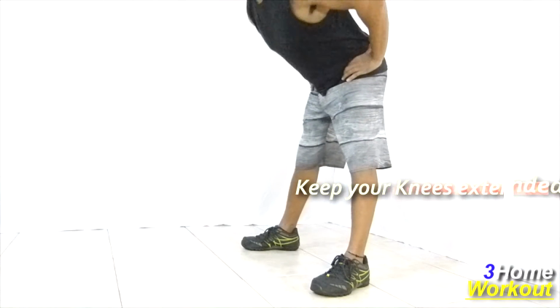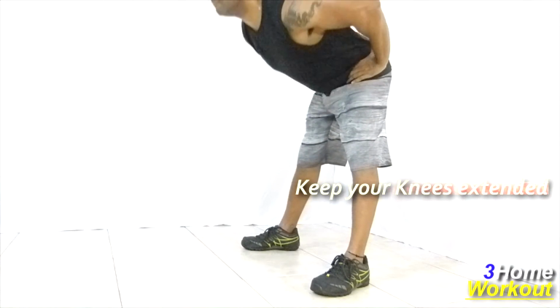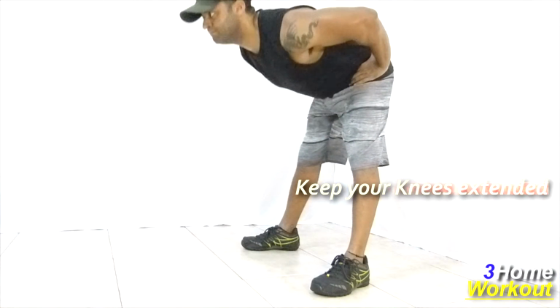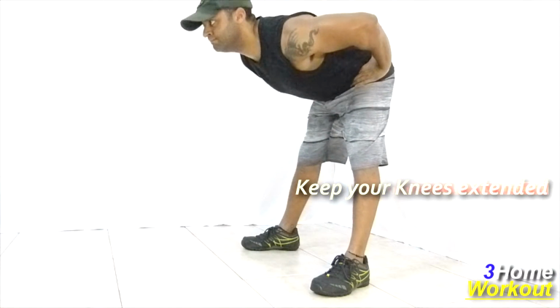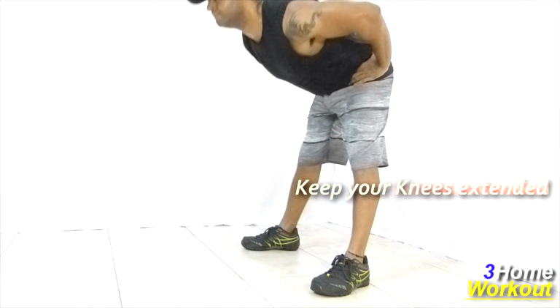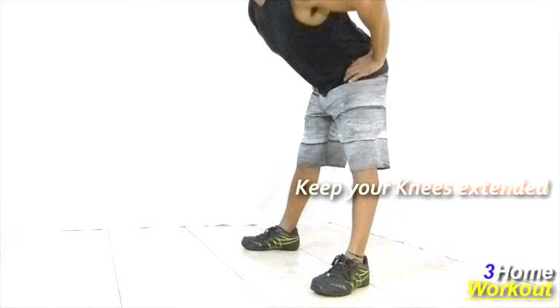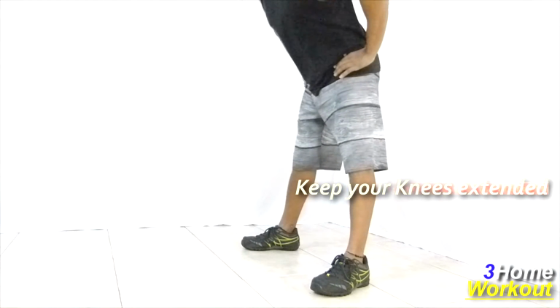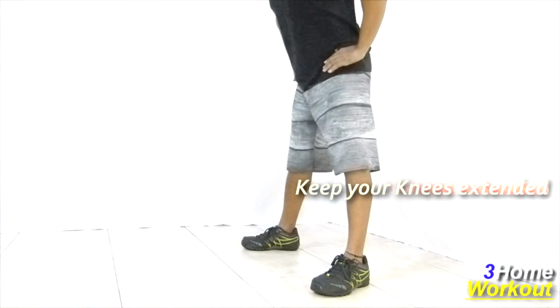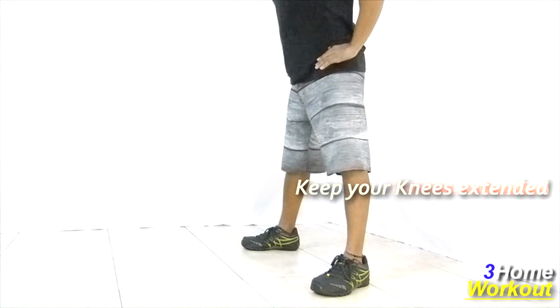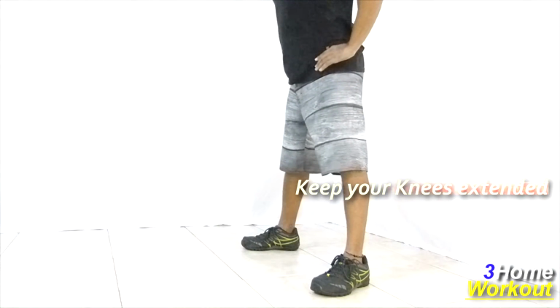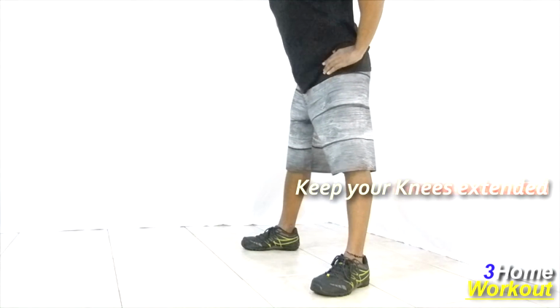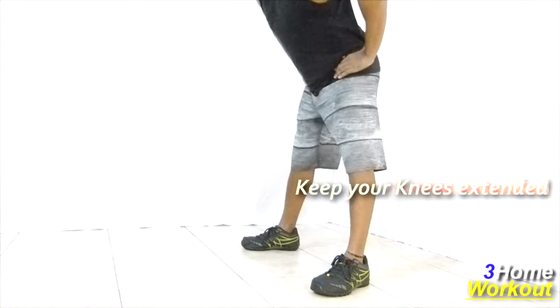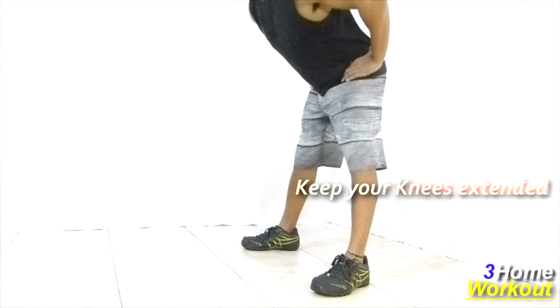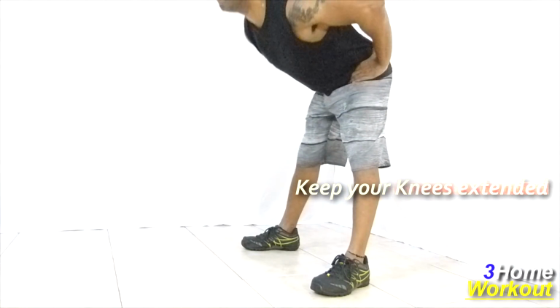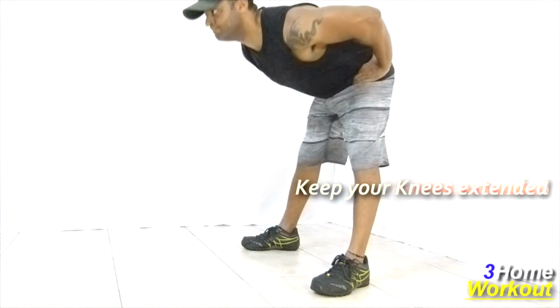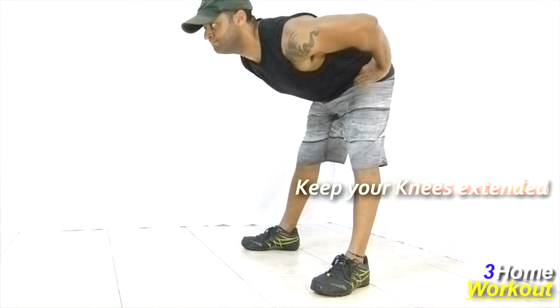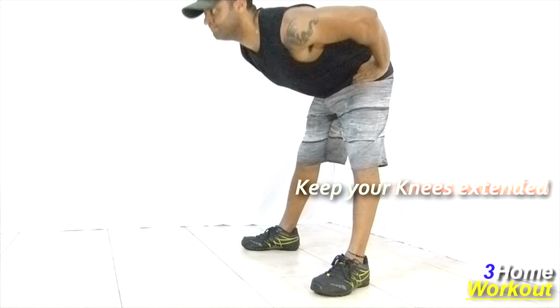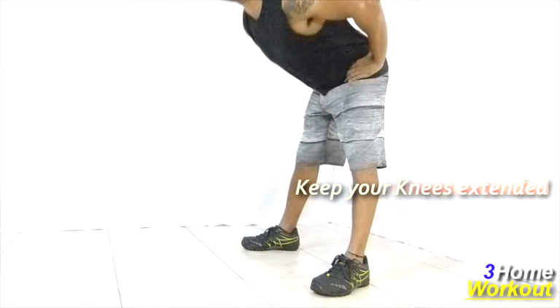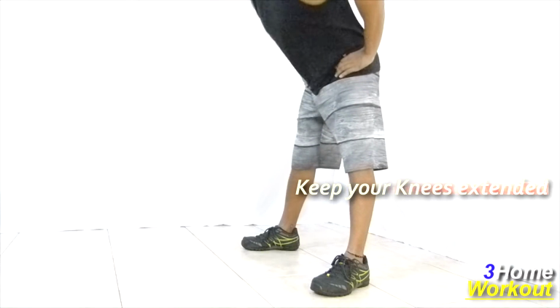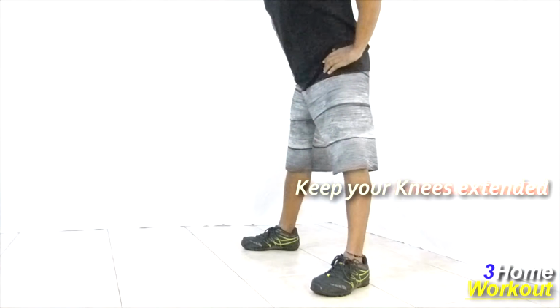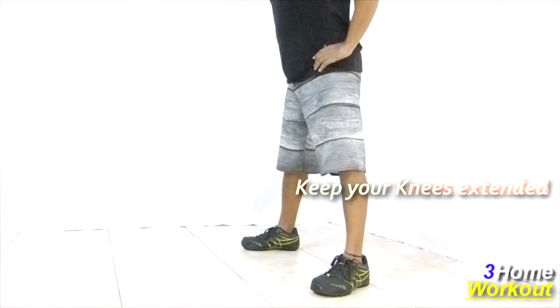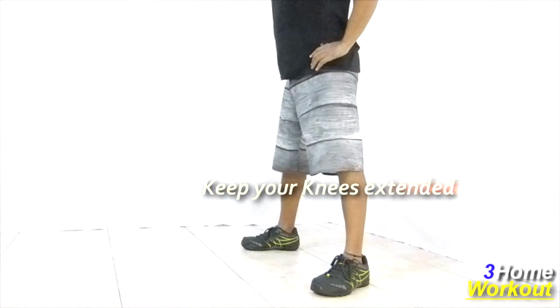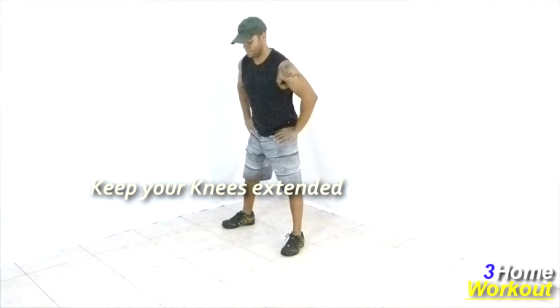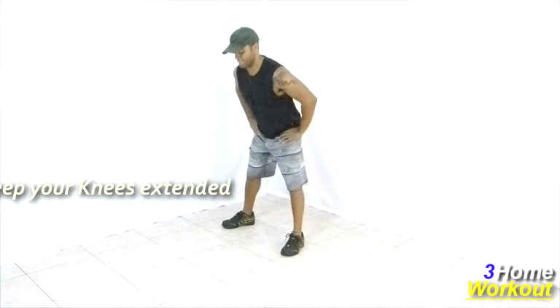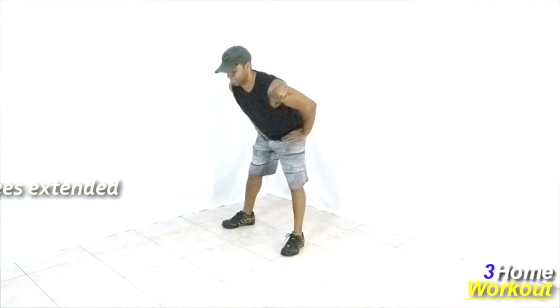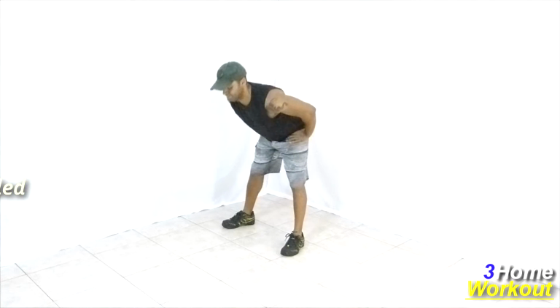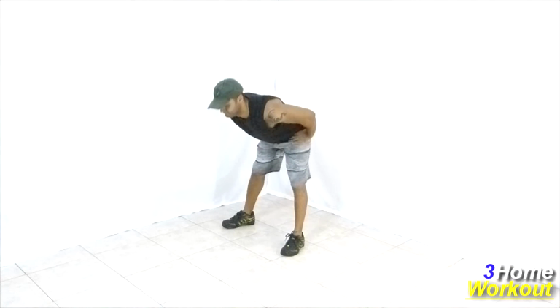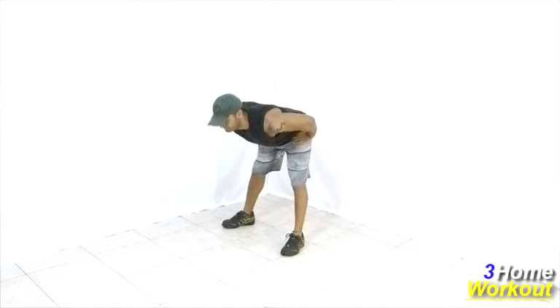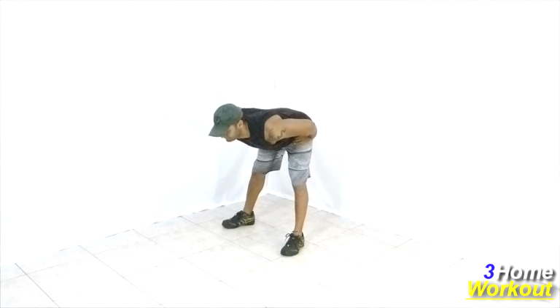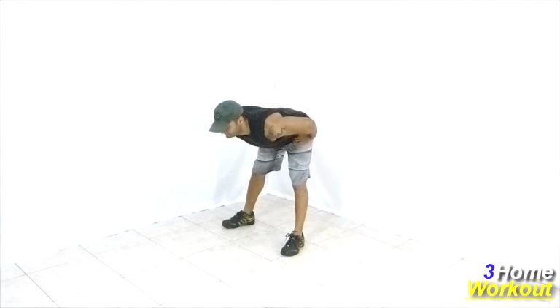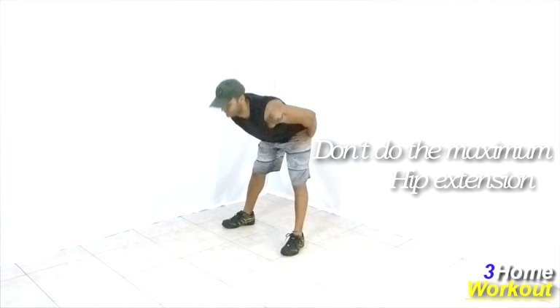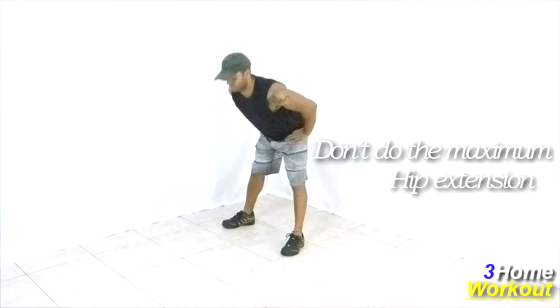If you do the maximum extension of your hip, your lower back will work hard too.